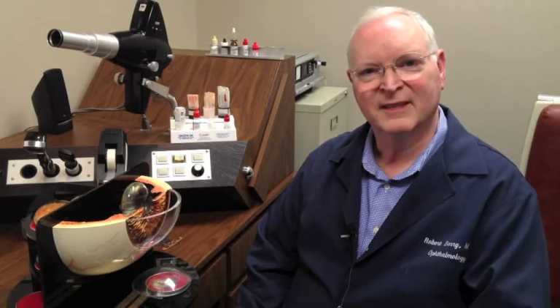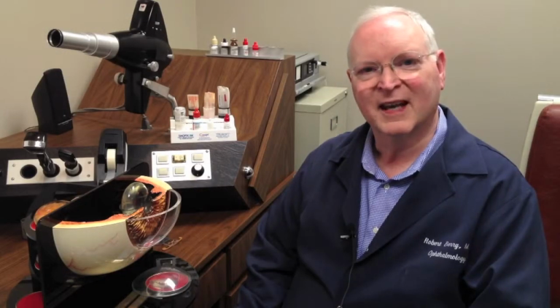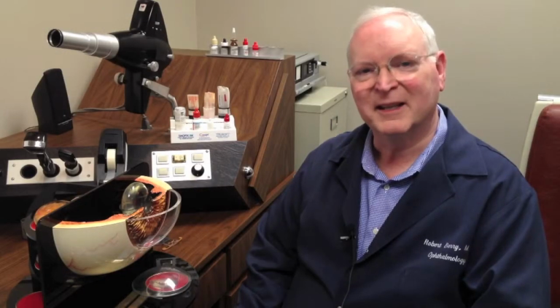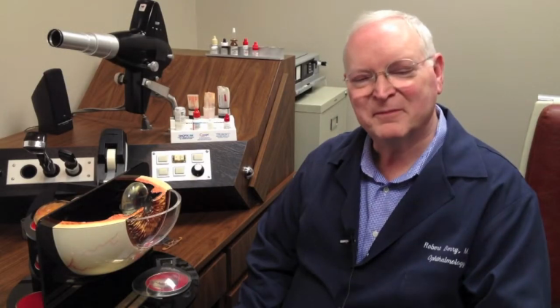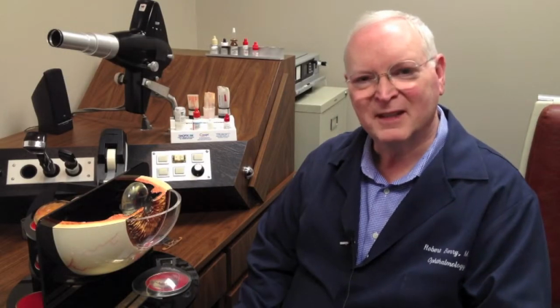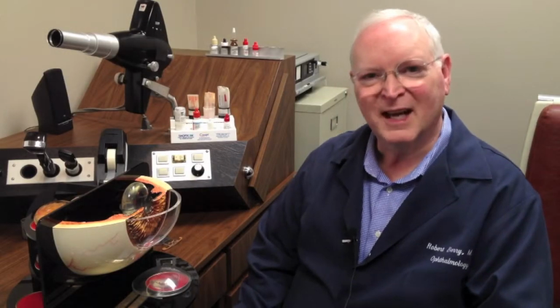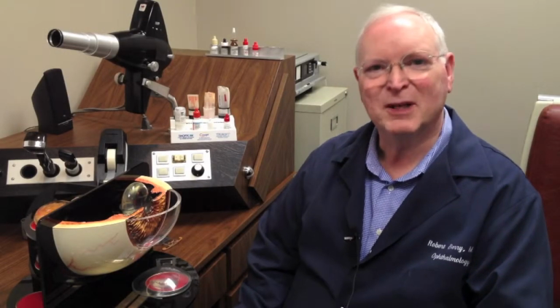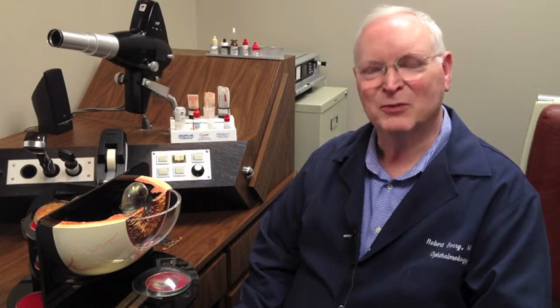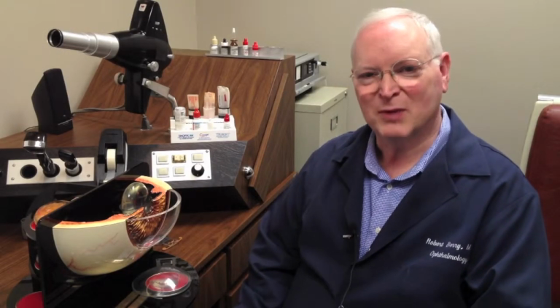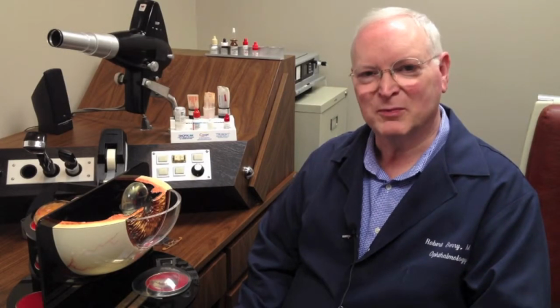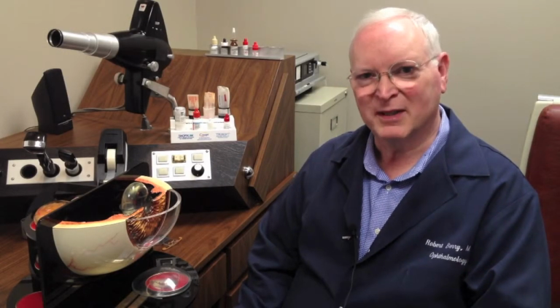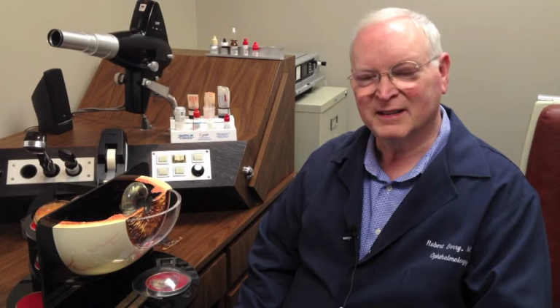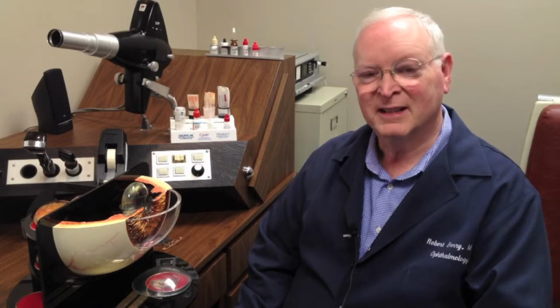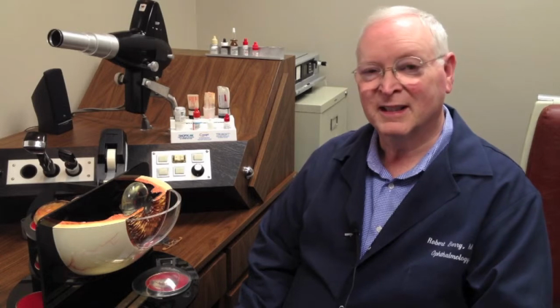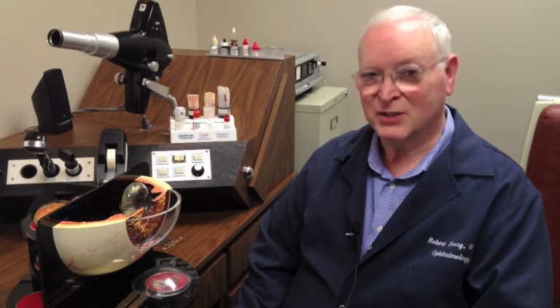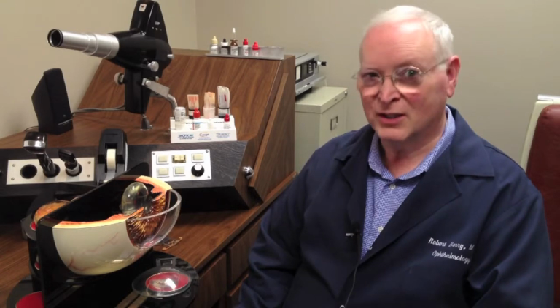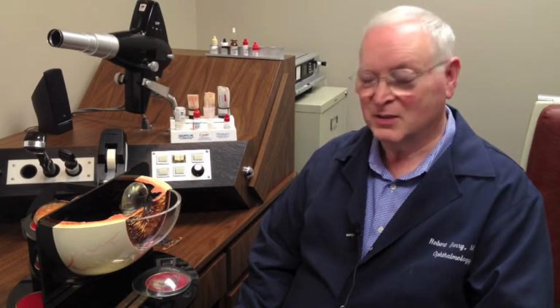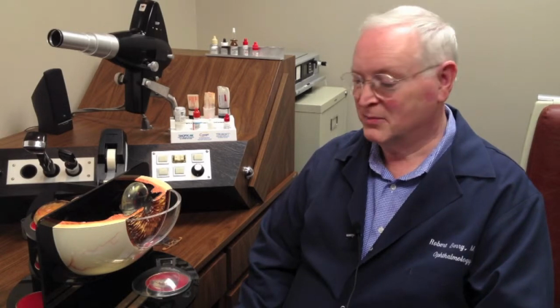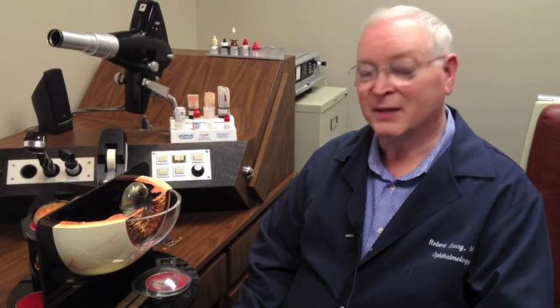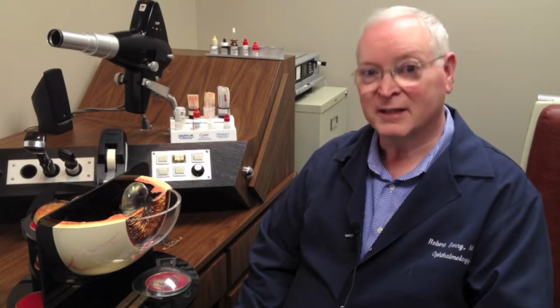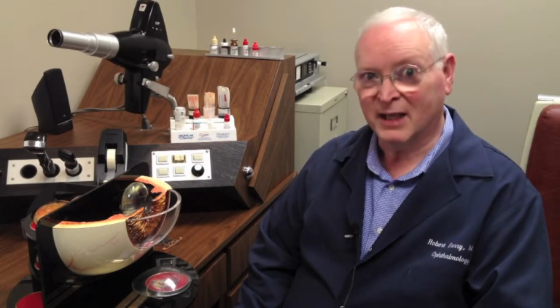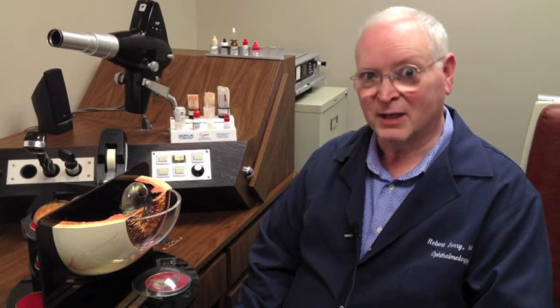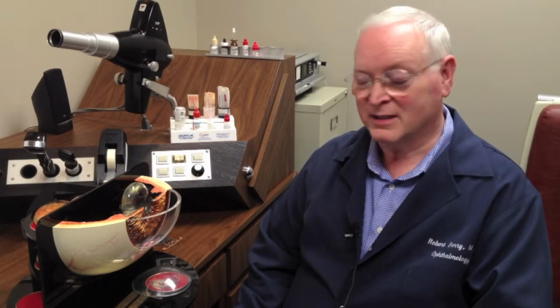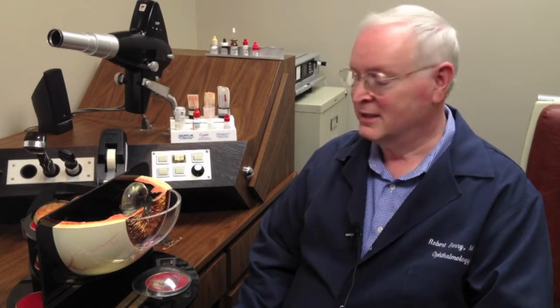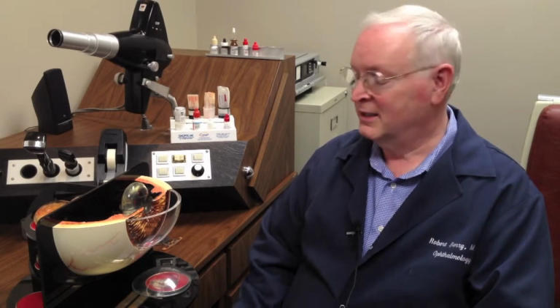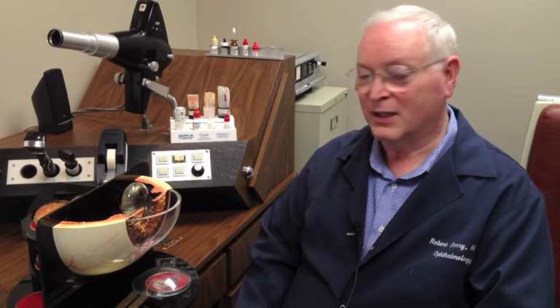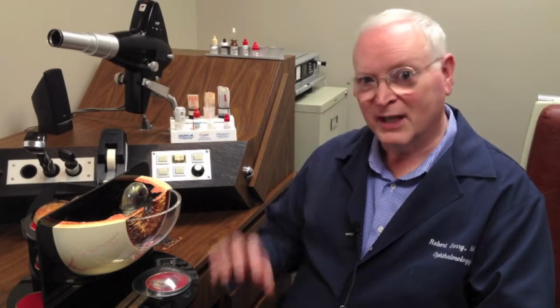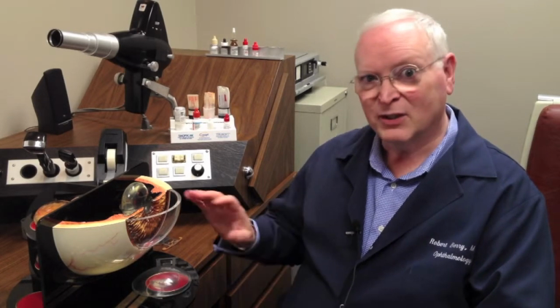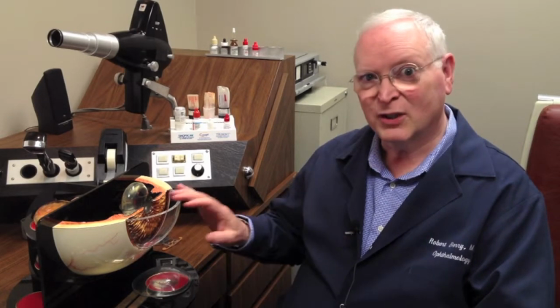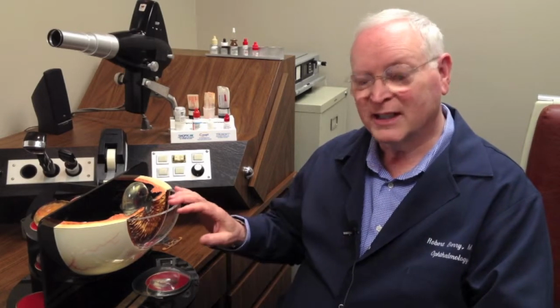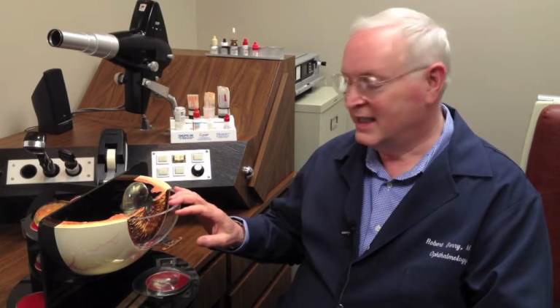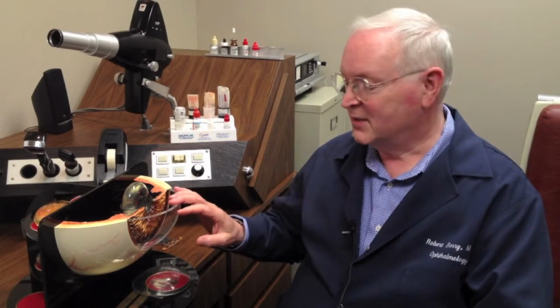Hi, I'm Dr. Robert Berry. Let's talk a little bit about cataracts. You have to learn a little anatomy.